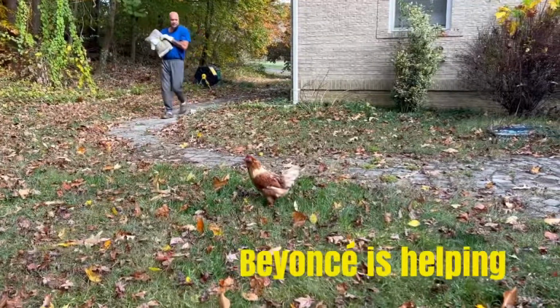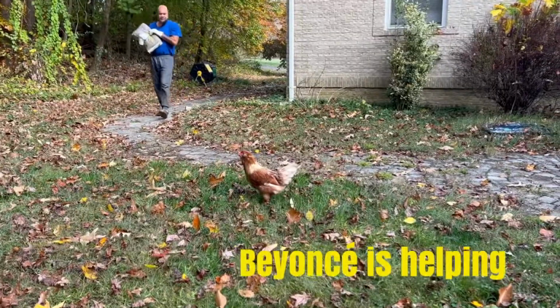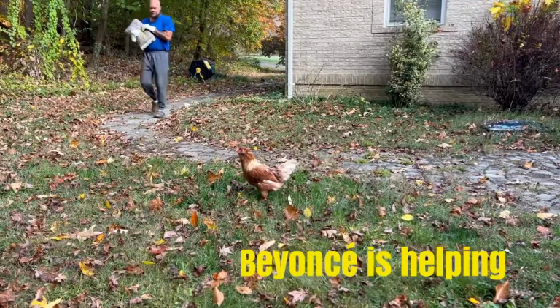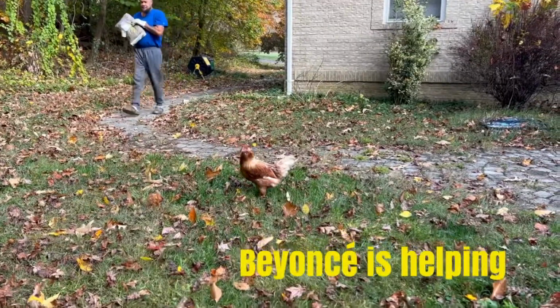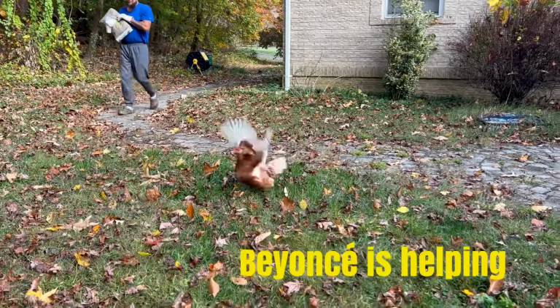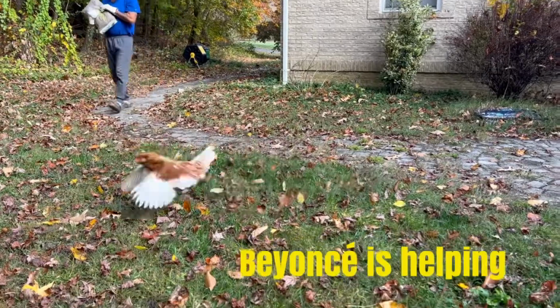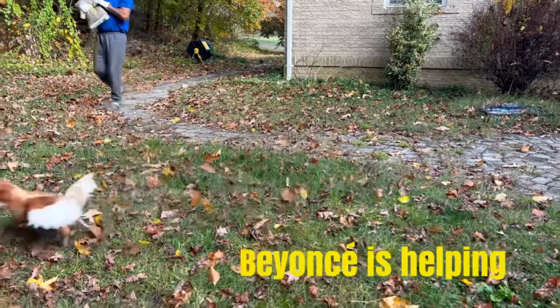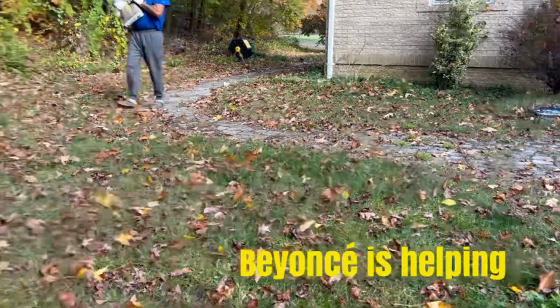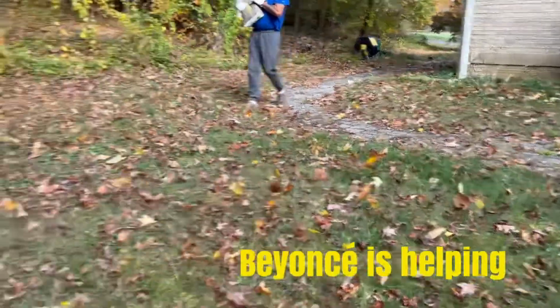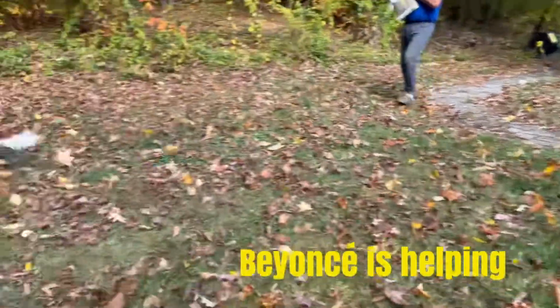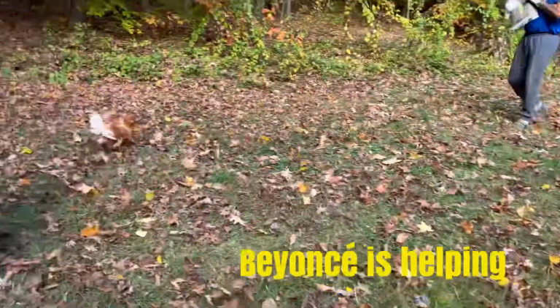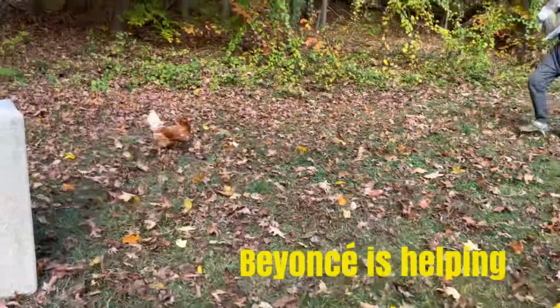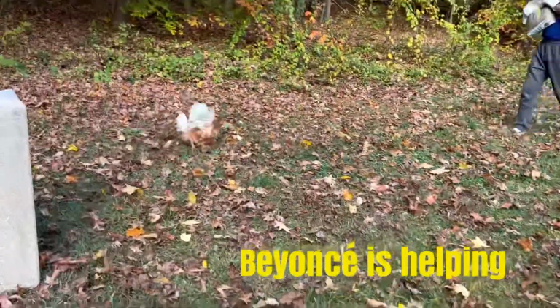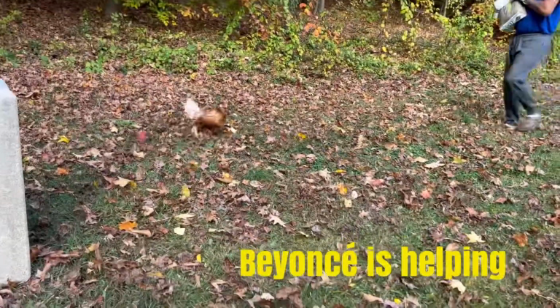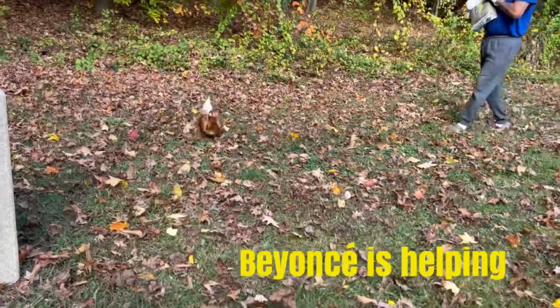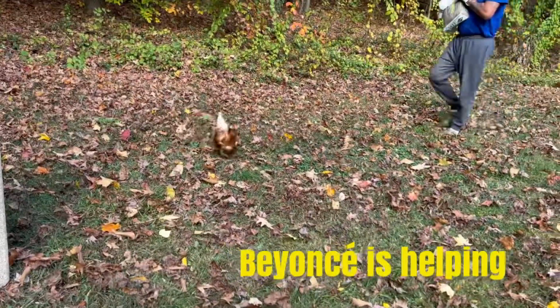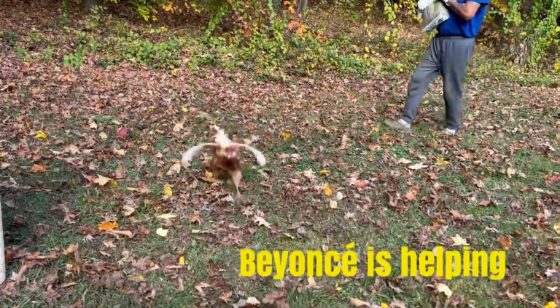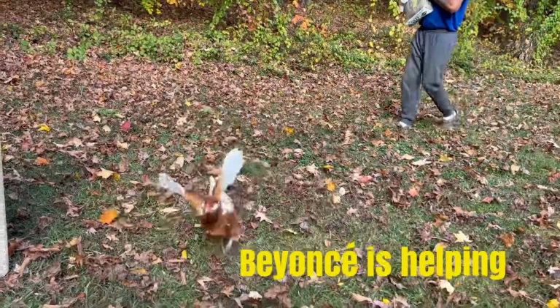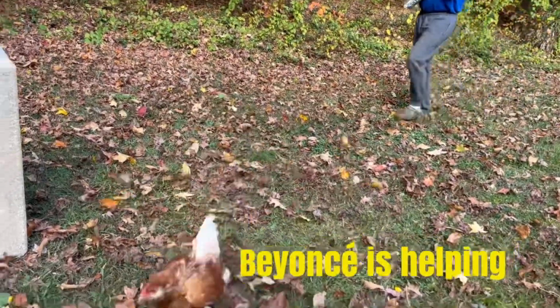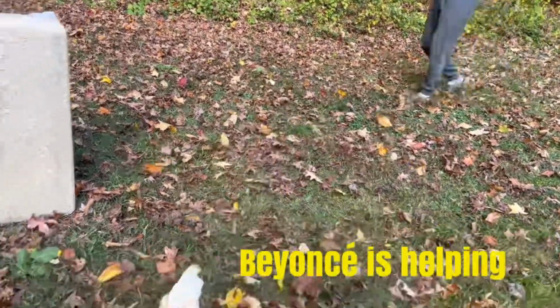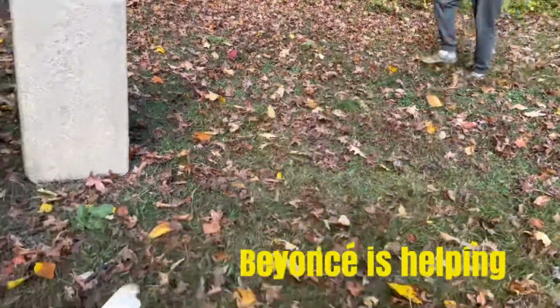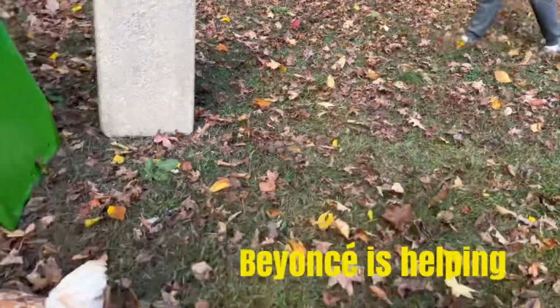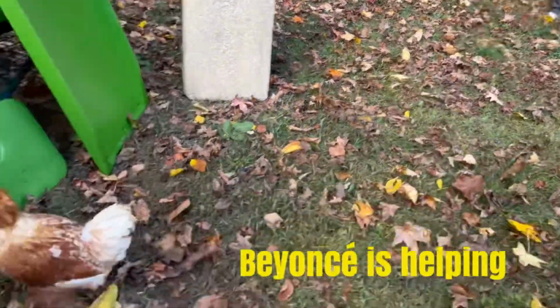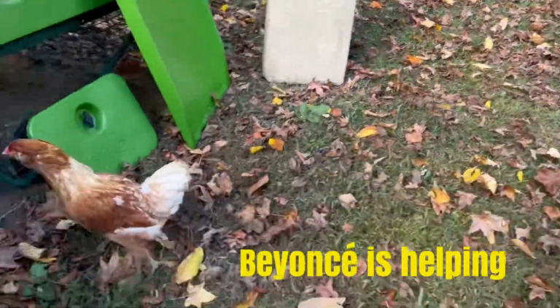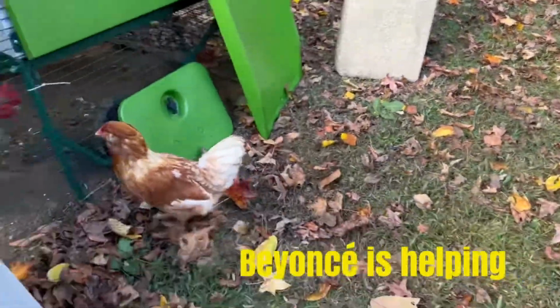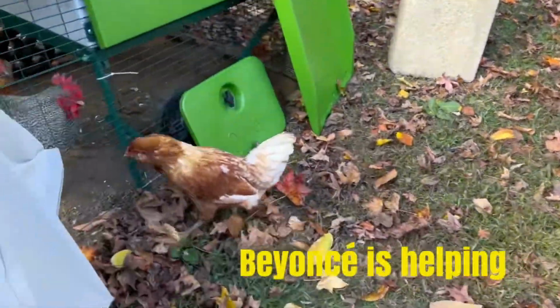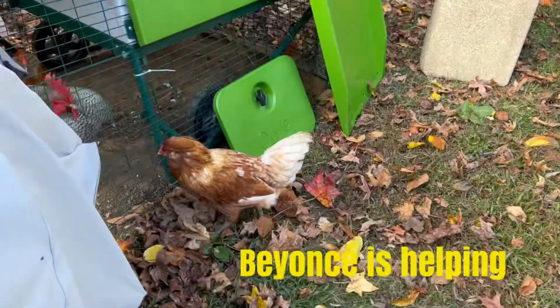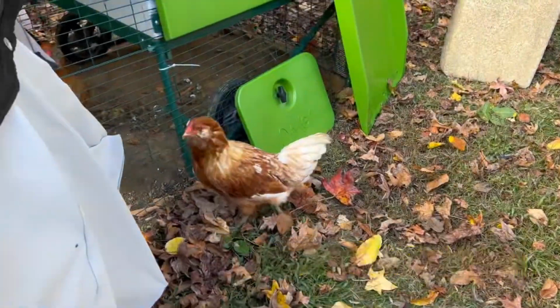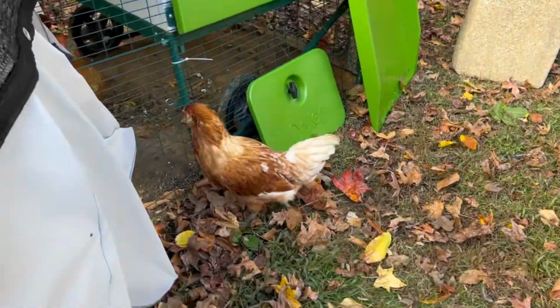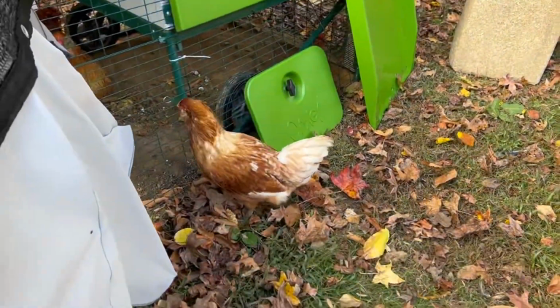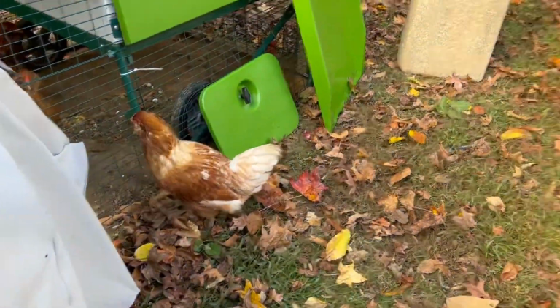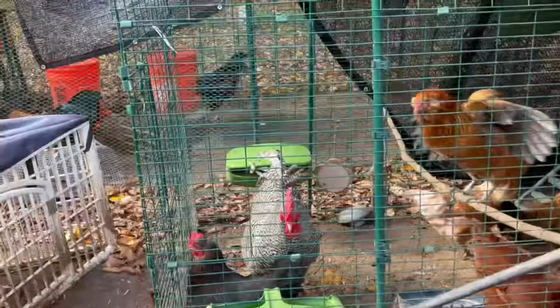Beyonce always trying to help daddy. Queen Bee always overseeing, making sure I made that coop nice and clean.